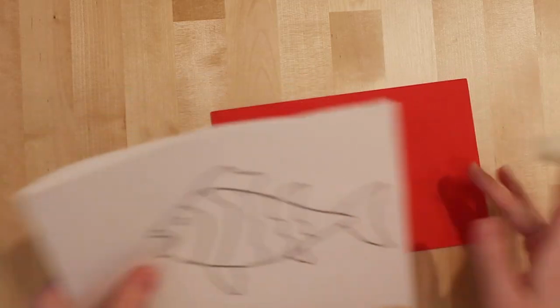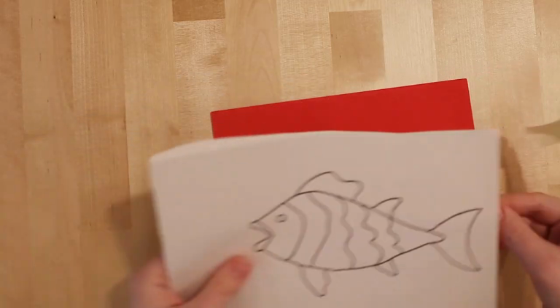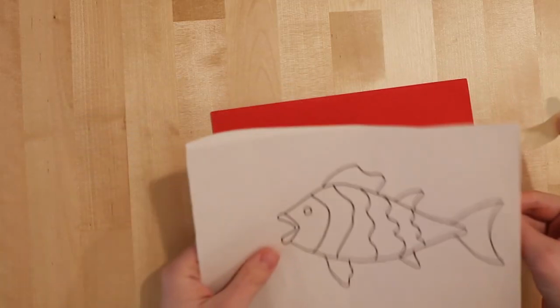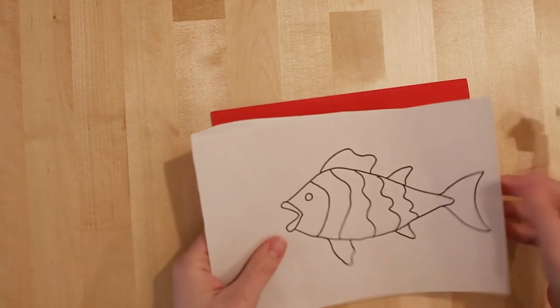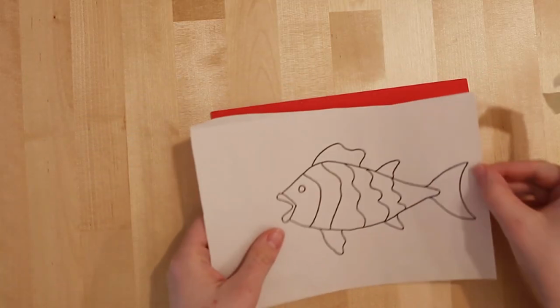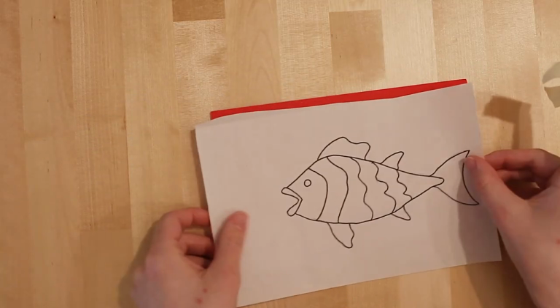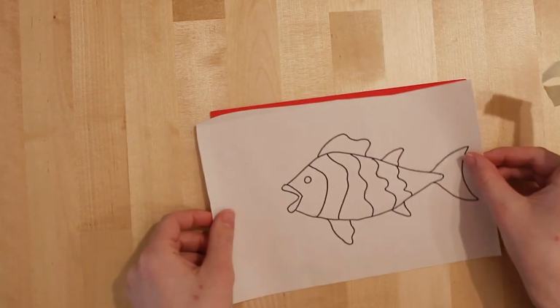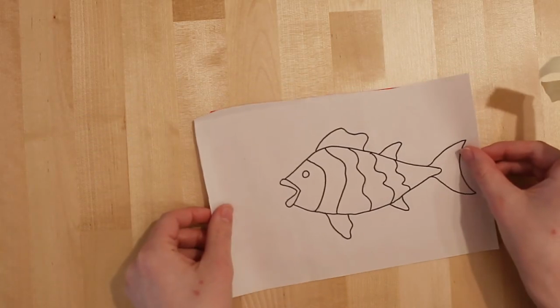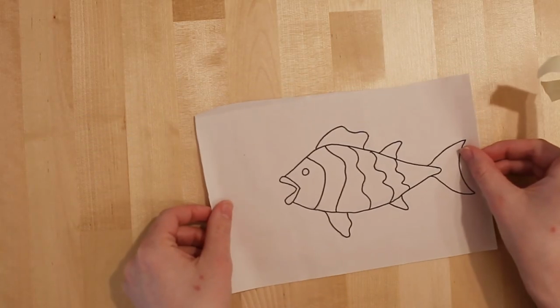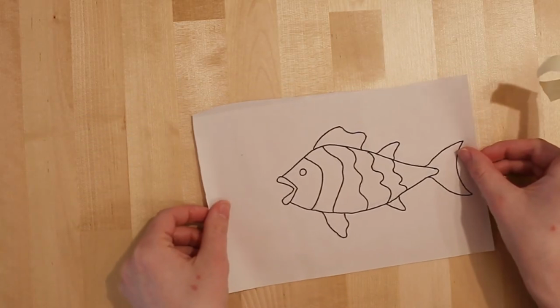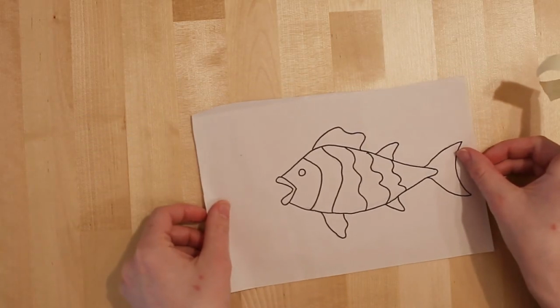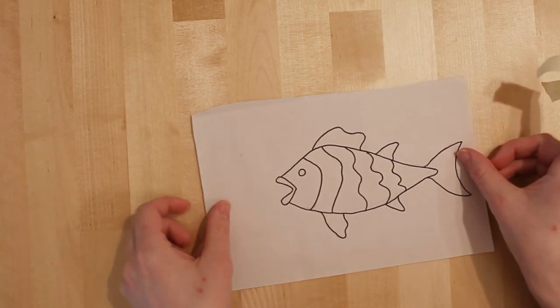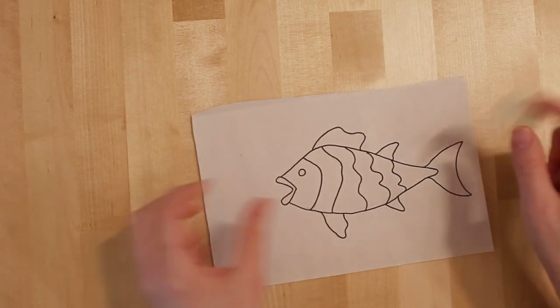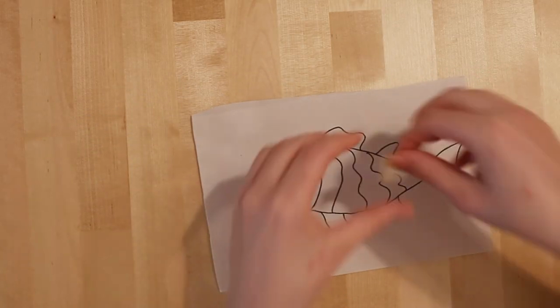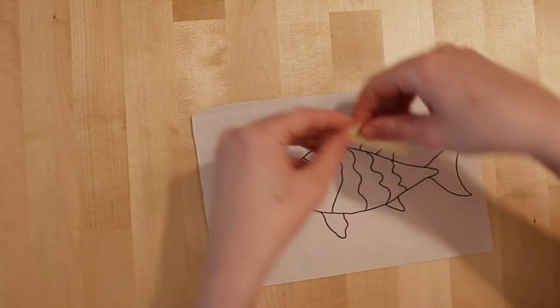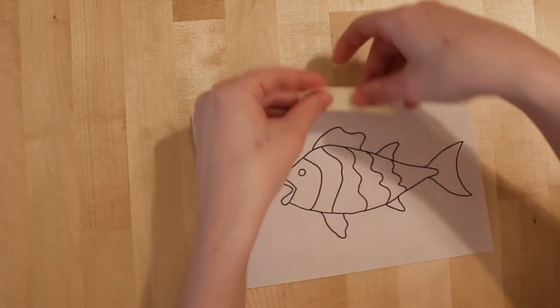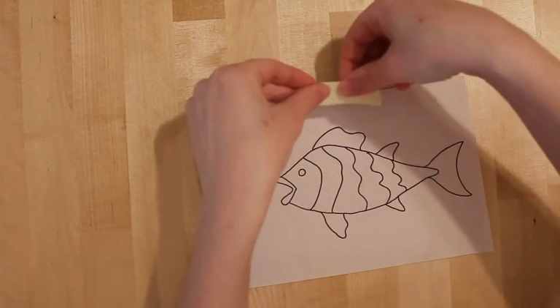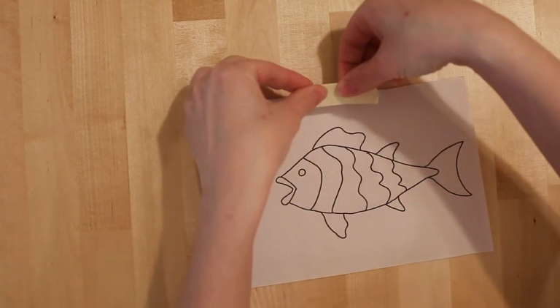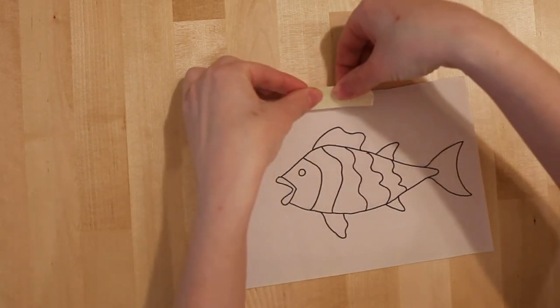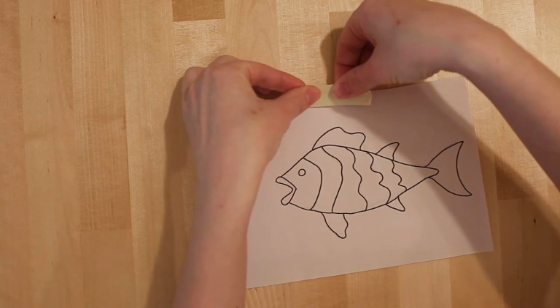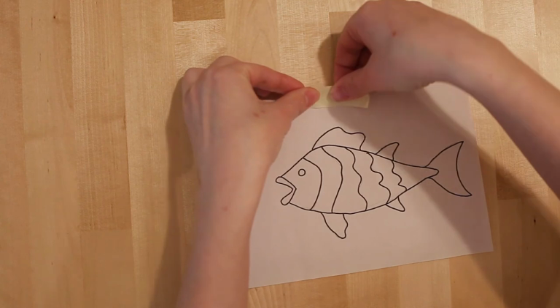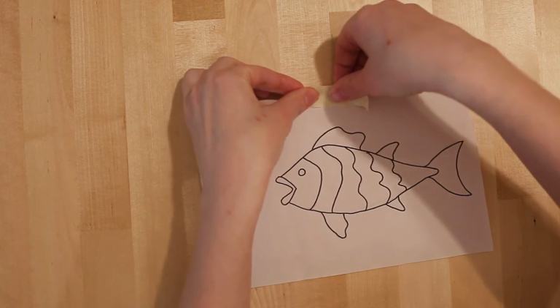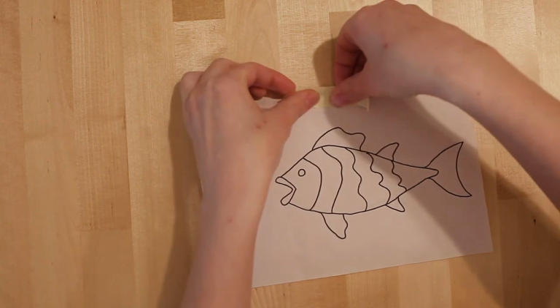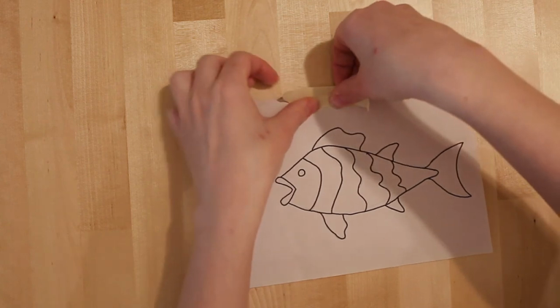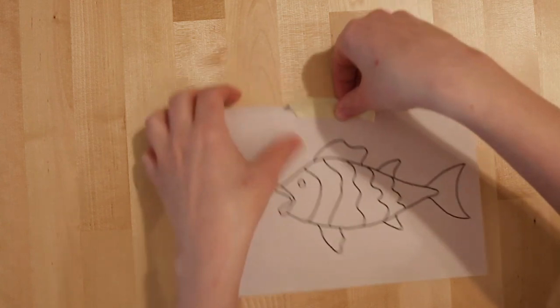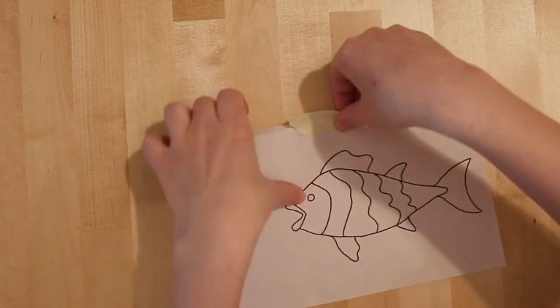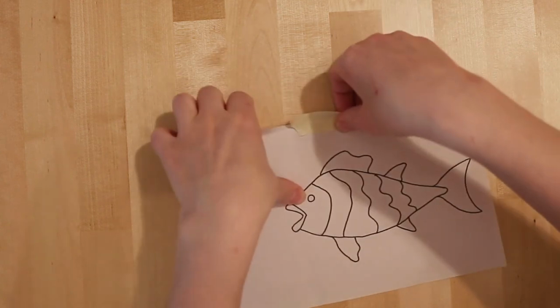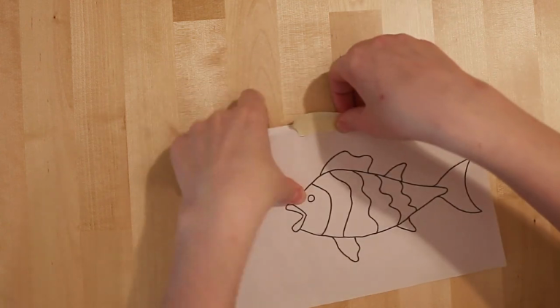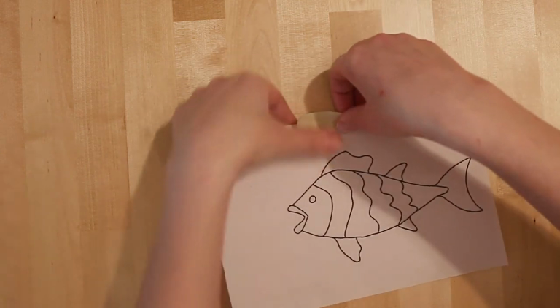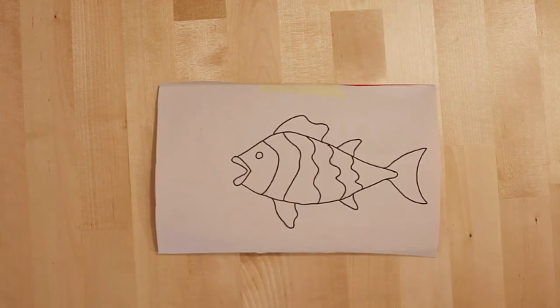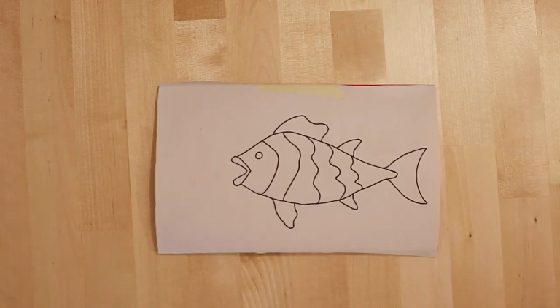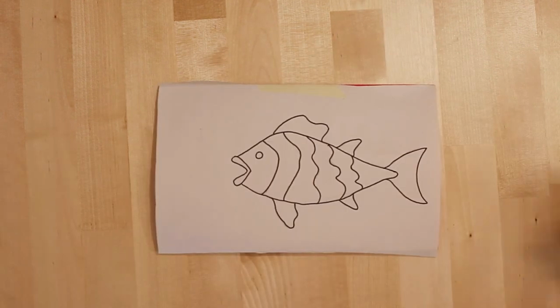Once we have completed our drawing, we will tape the drawing onto our foam and transfer the drawing by tracing it with our pencil.